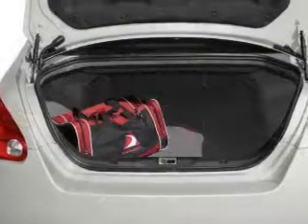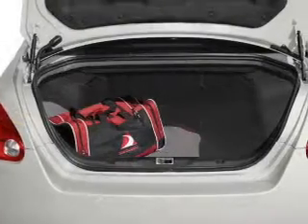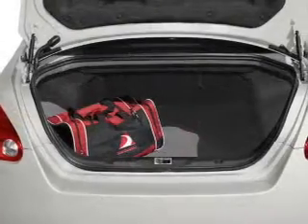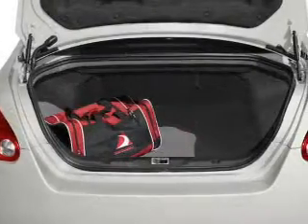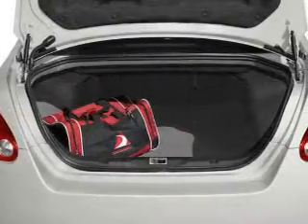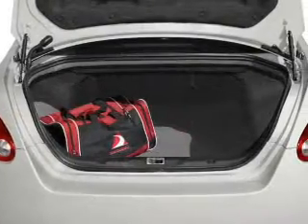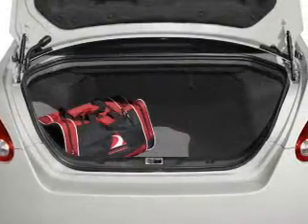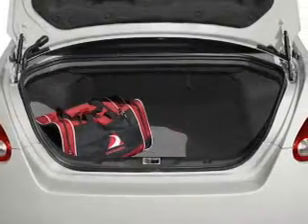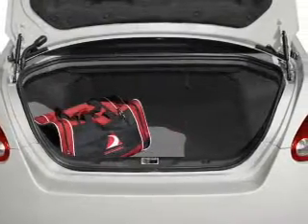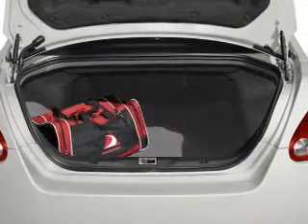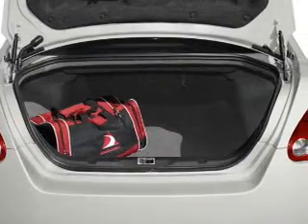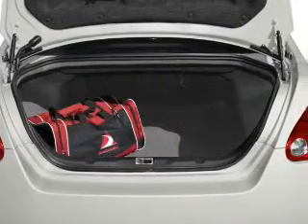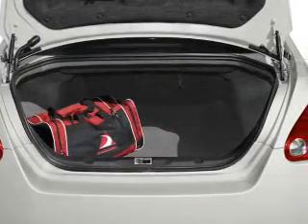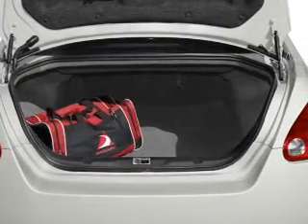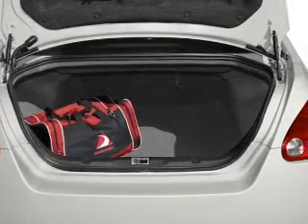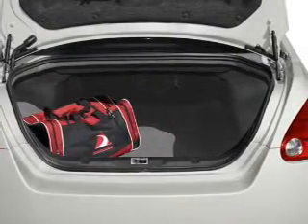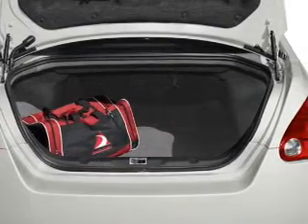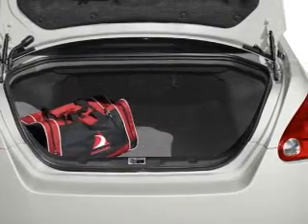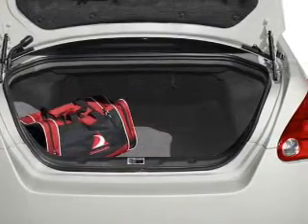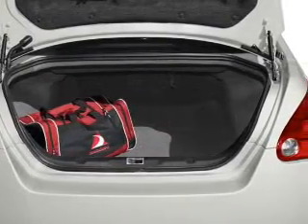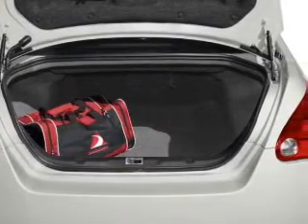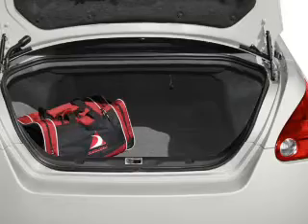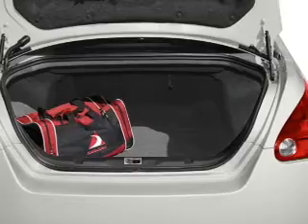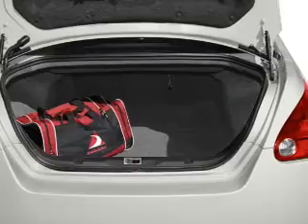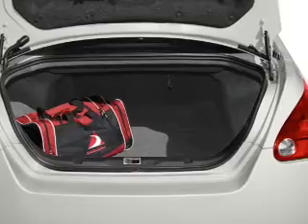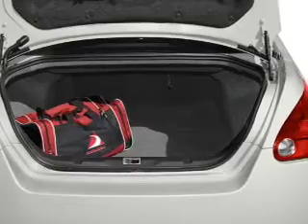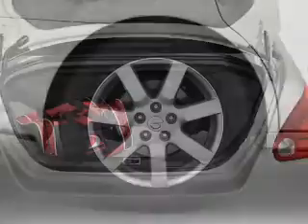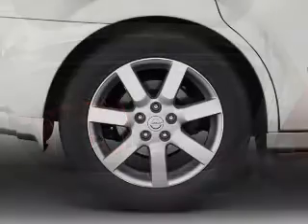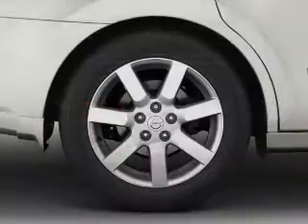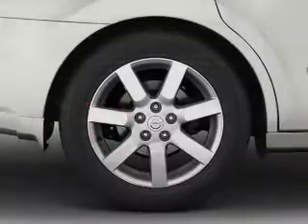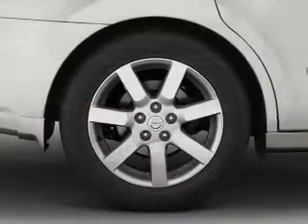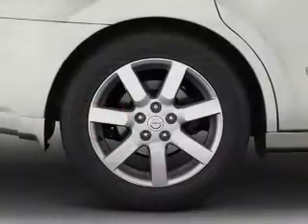Anti-lock brakes help you bring your vehicle to a safe stop. There's nothing like a sunroof on a nice day.